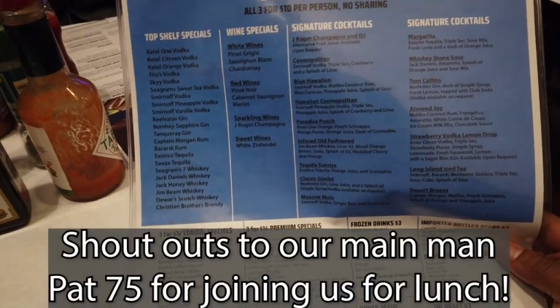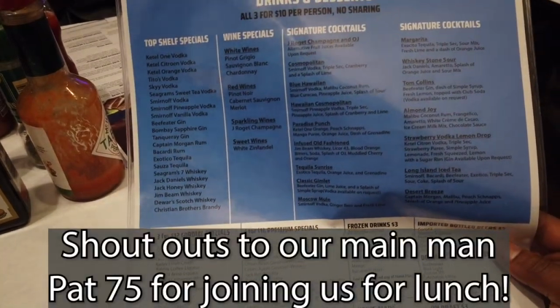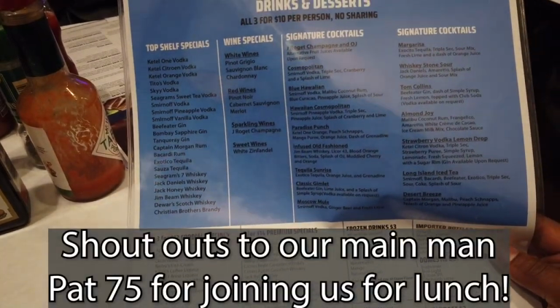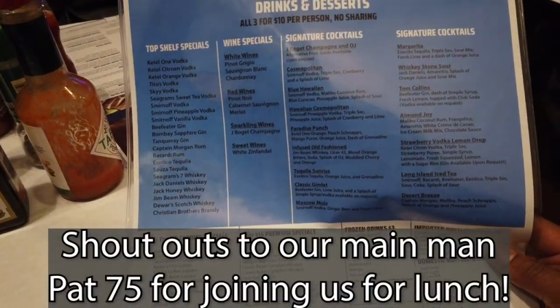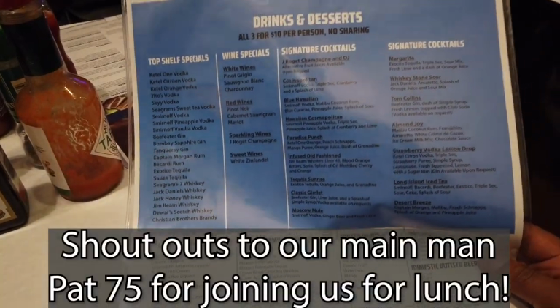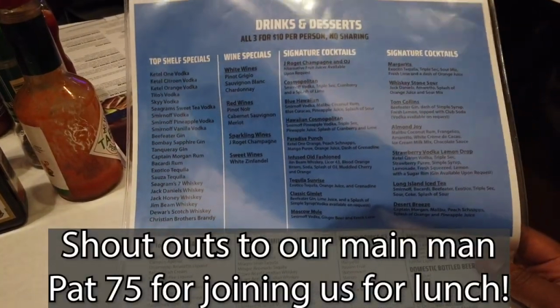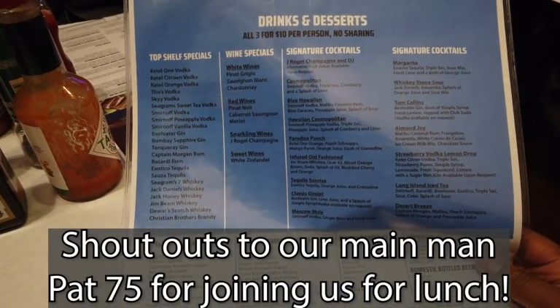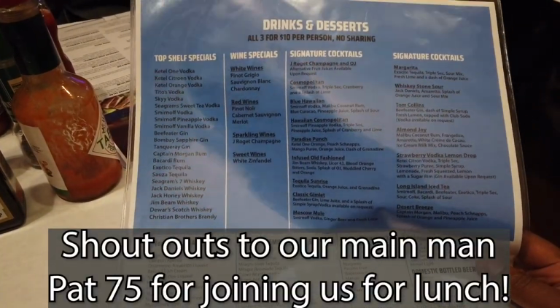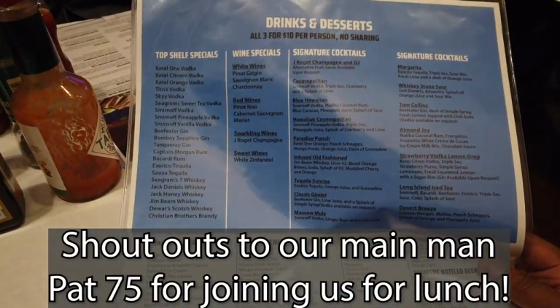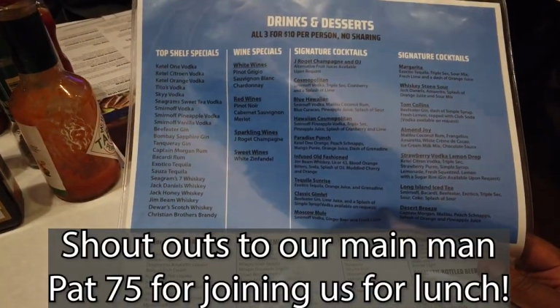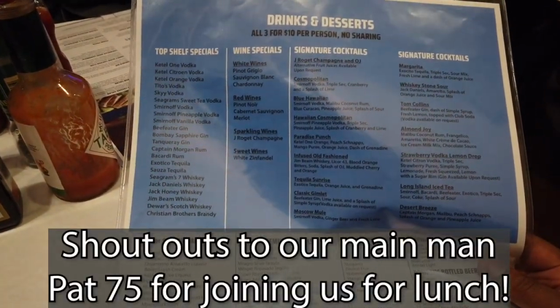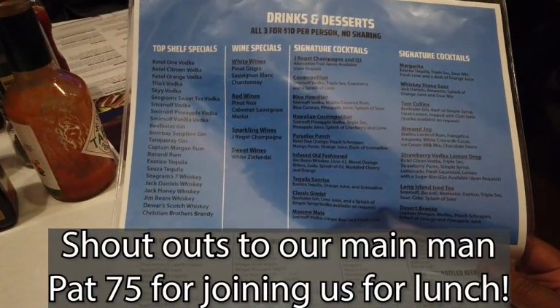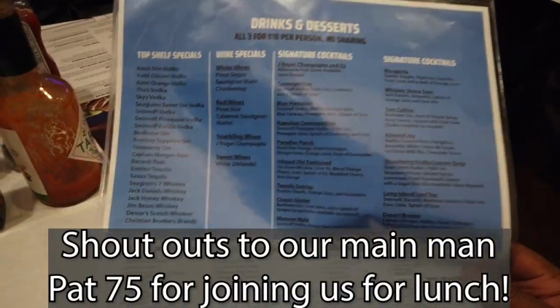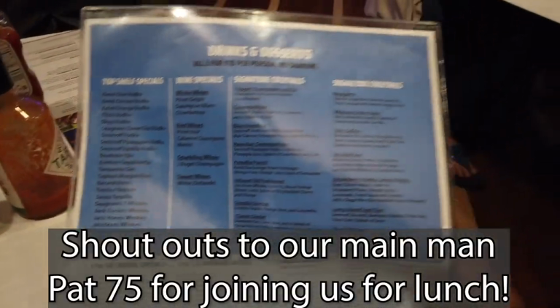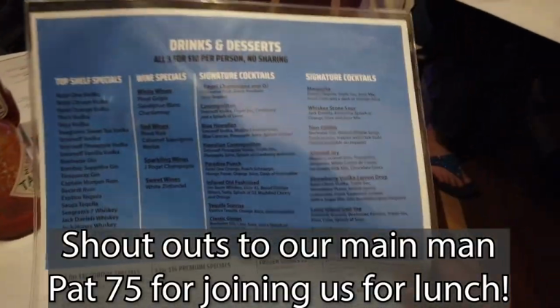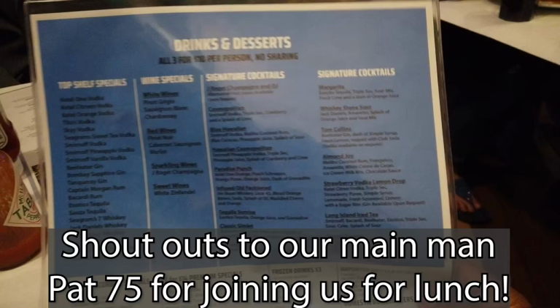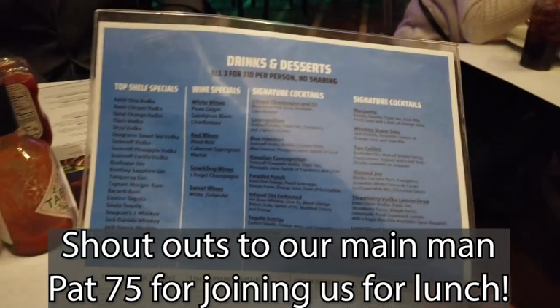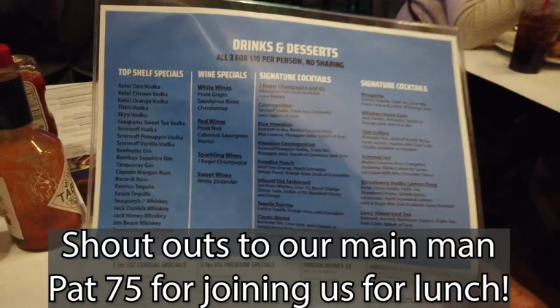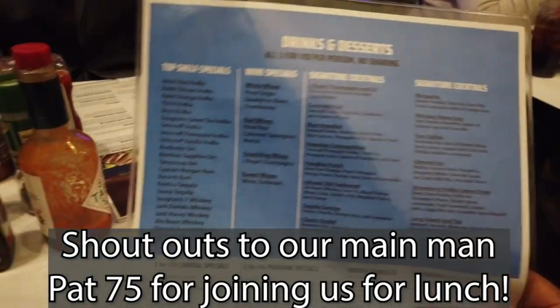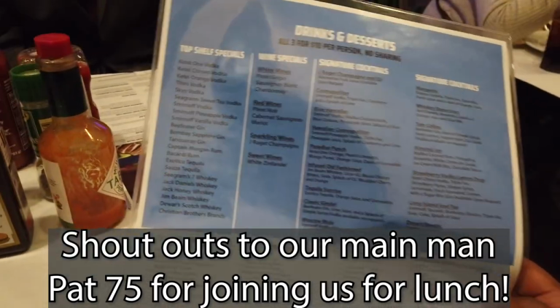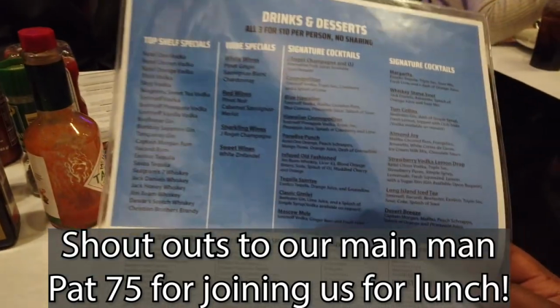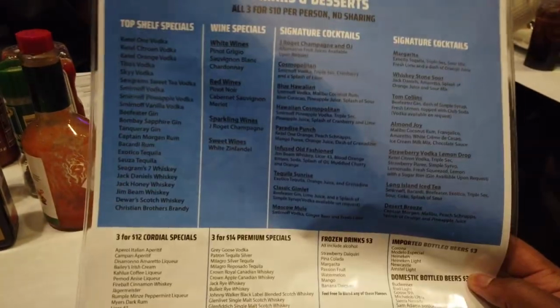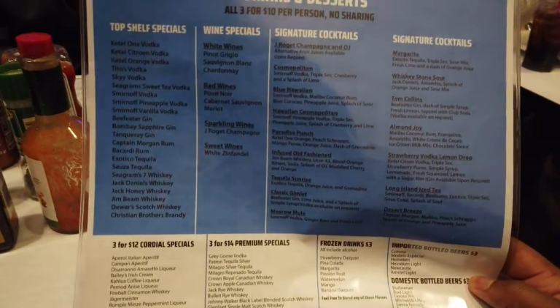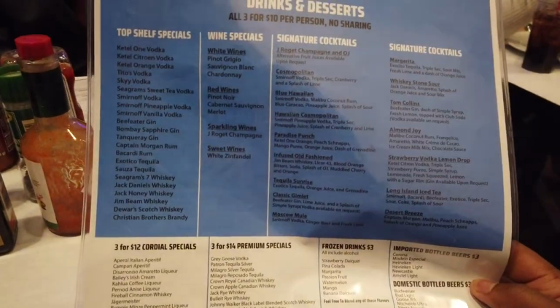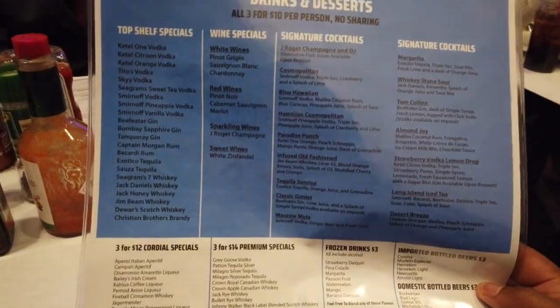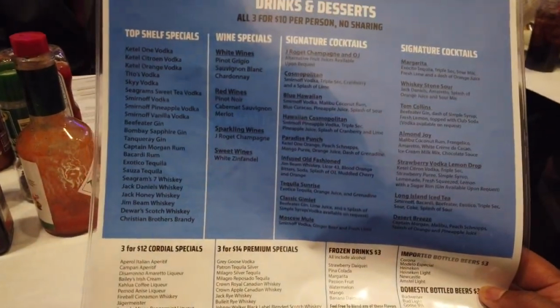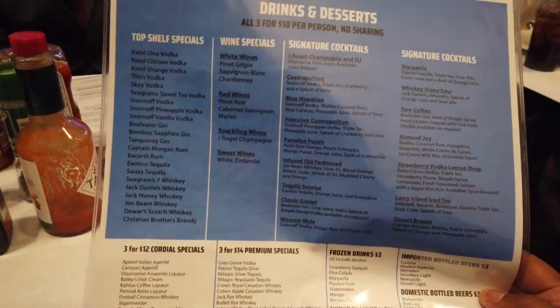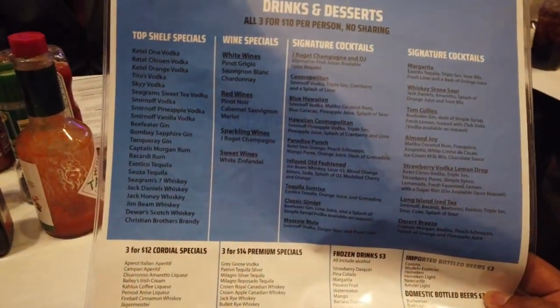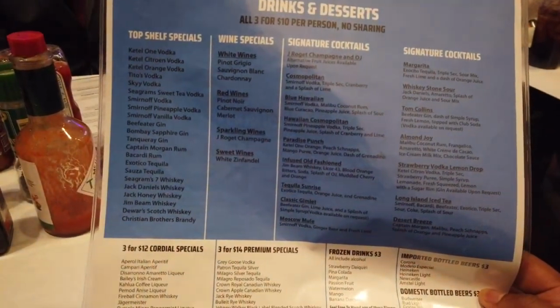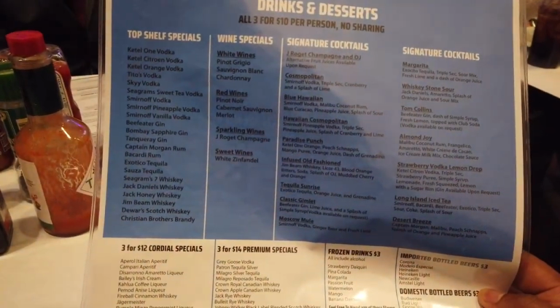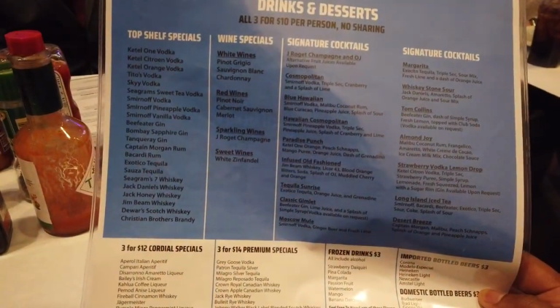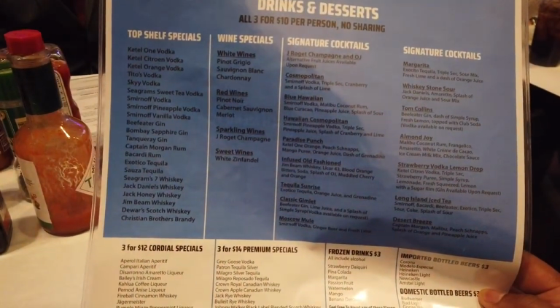I like it. I was just going to get my sandwich. What's a Hawaiian cosmopolitan?